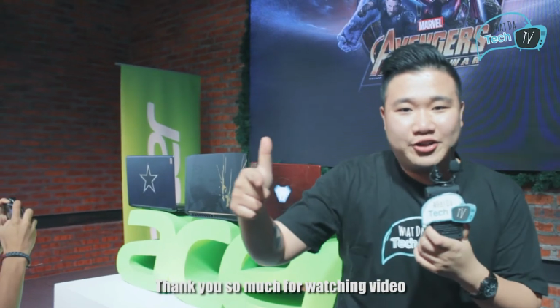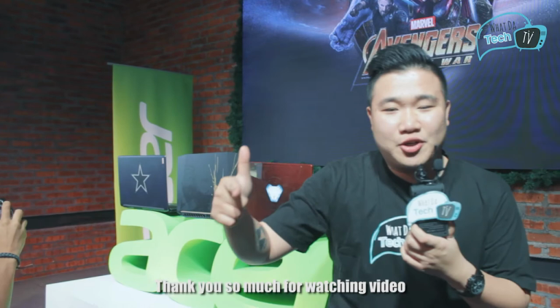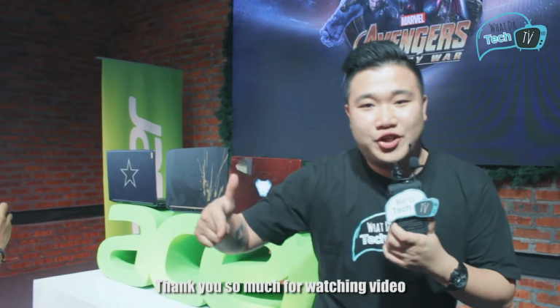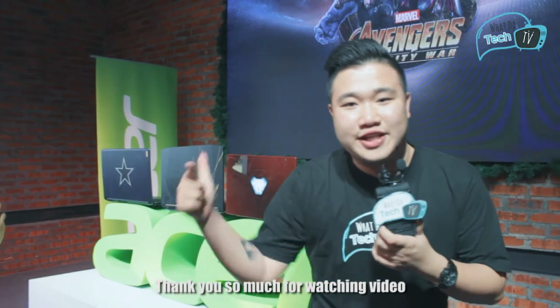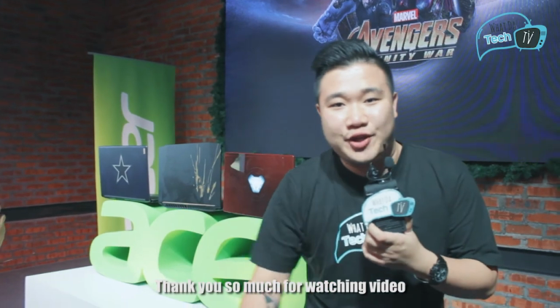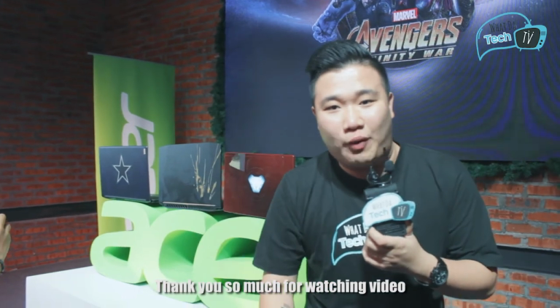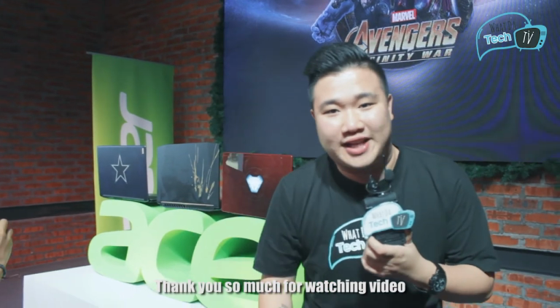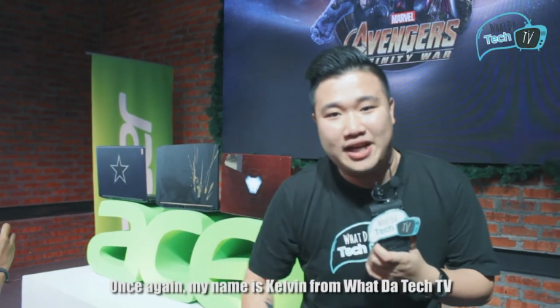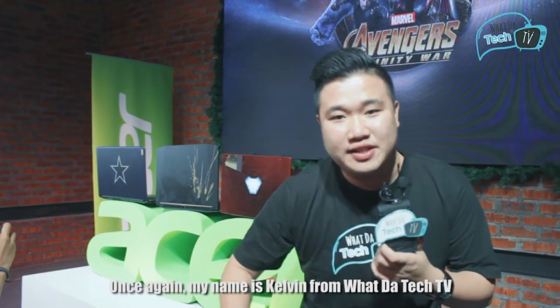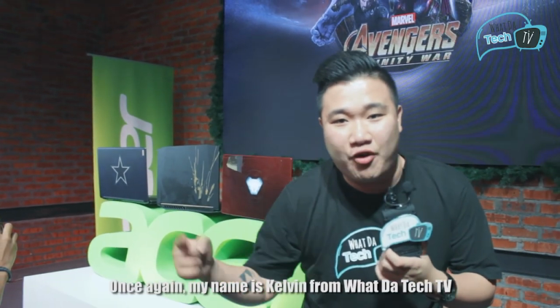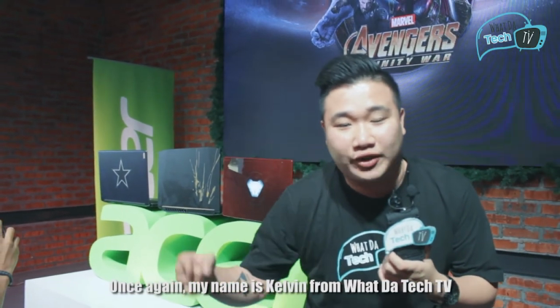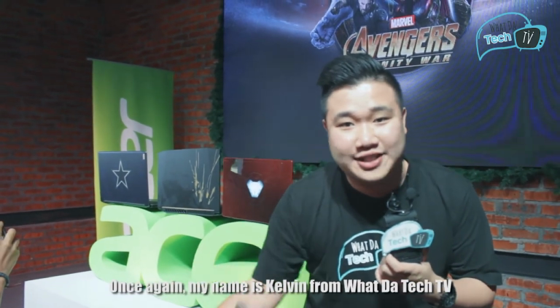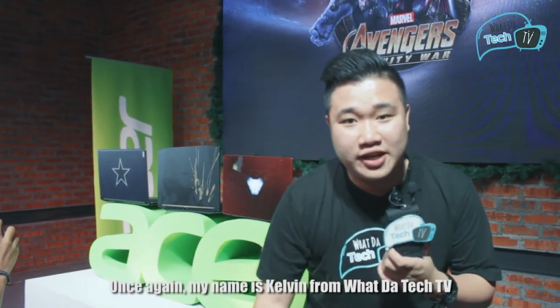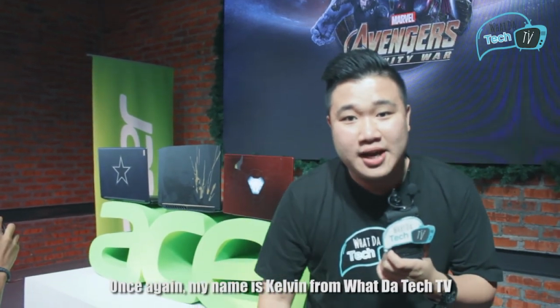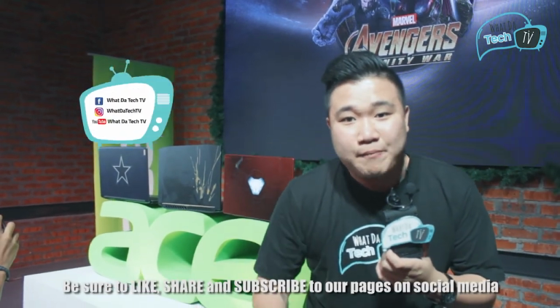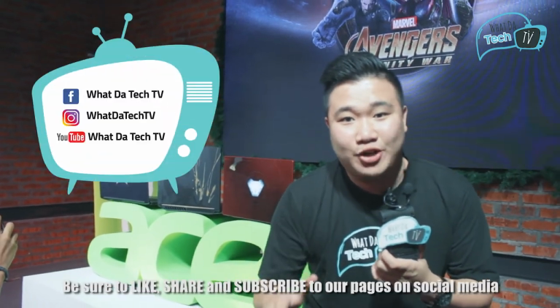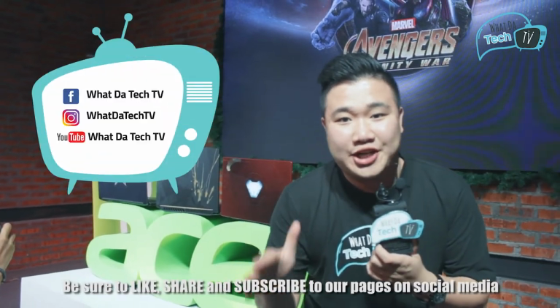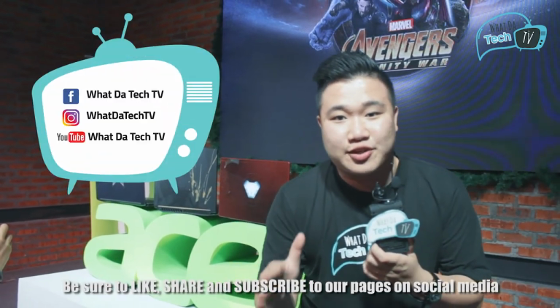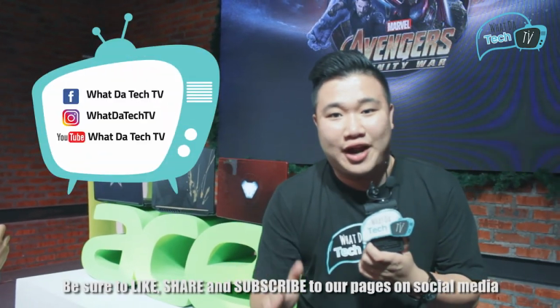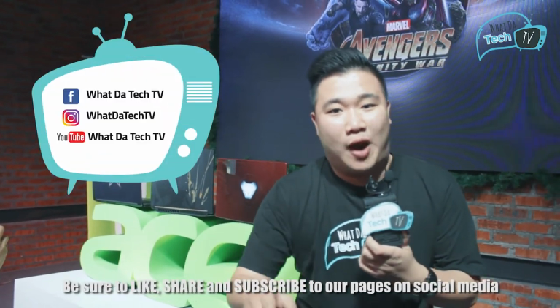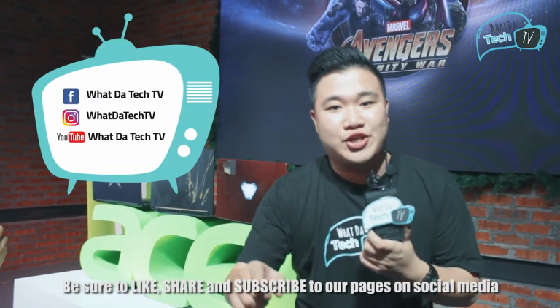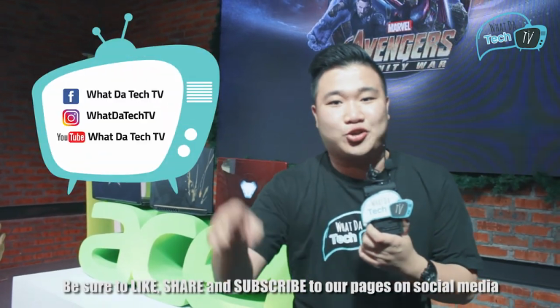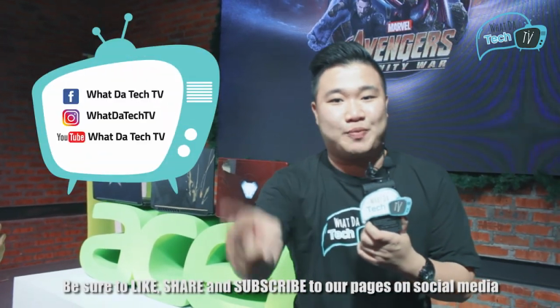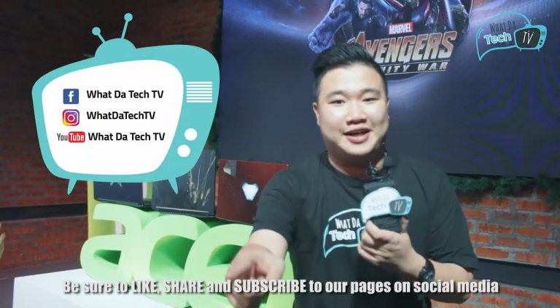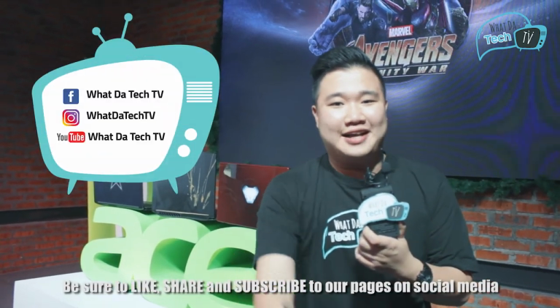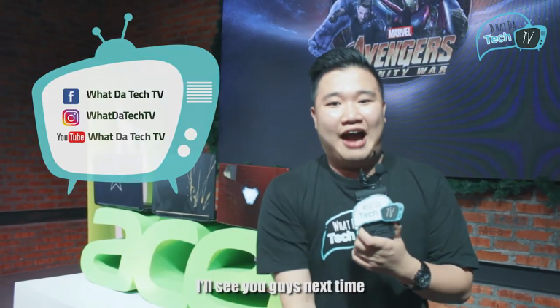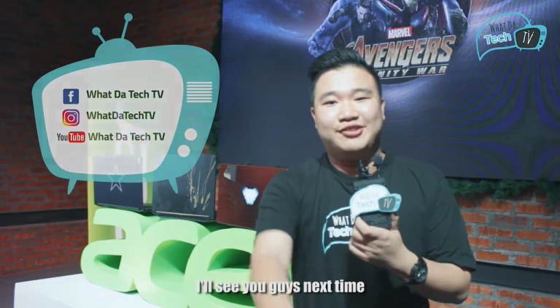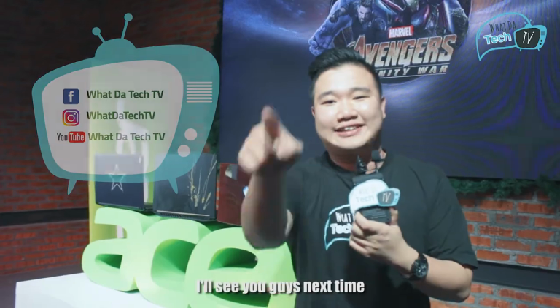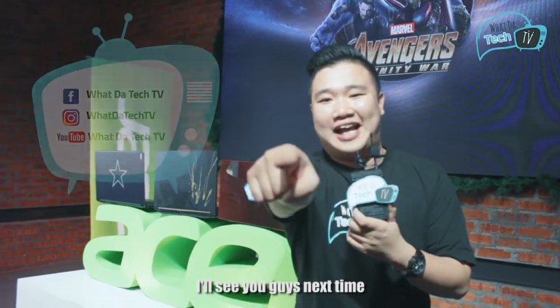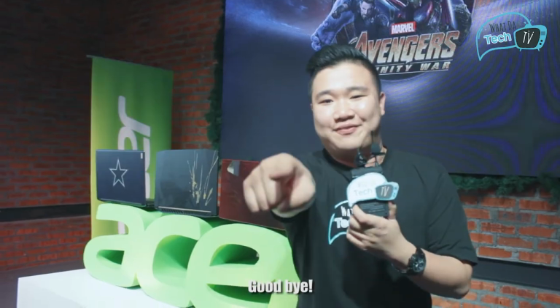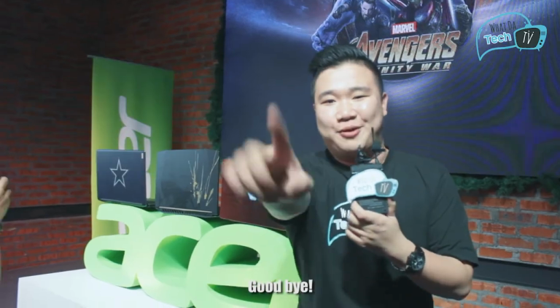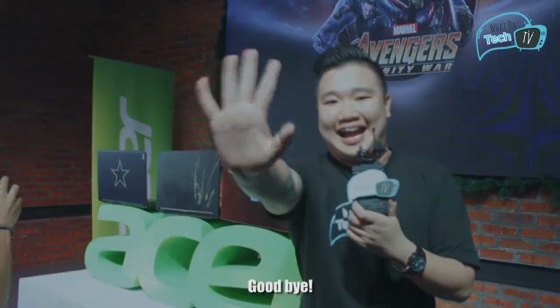Thank you so much for watching this video. Once again, my name is Kelvin for What The Tech TV. Be sure to like, share and subscribe to our pages on social media. I'll see you guys next time. Goodbye!